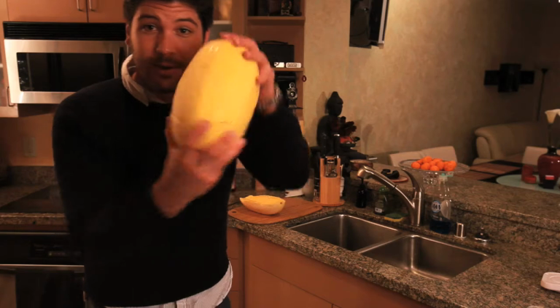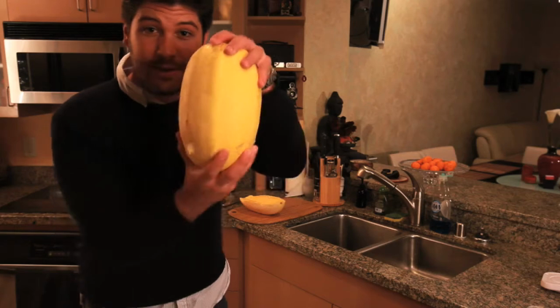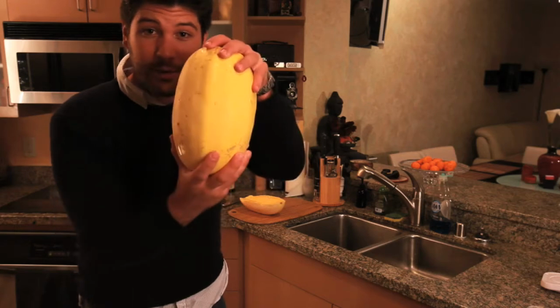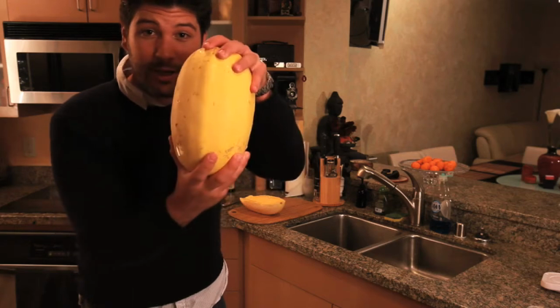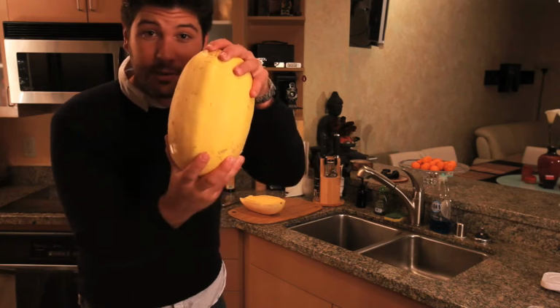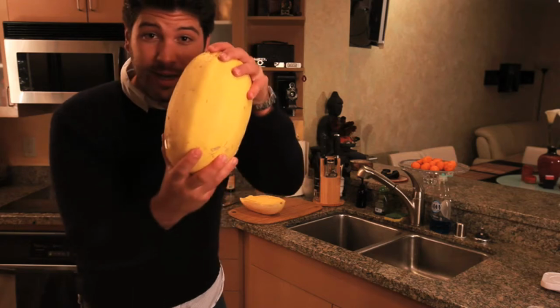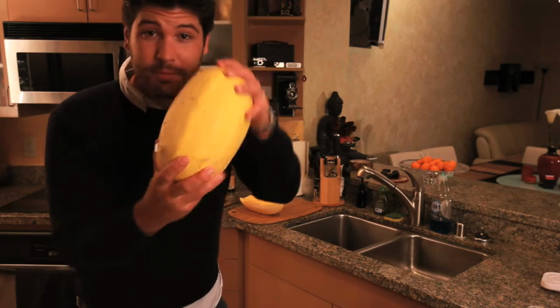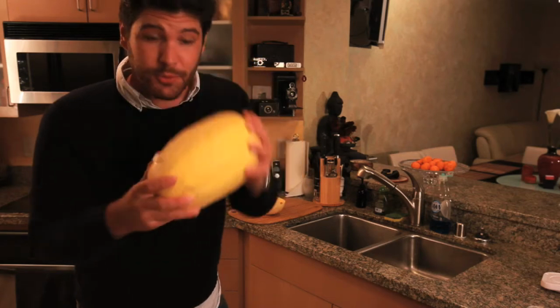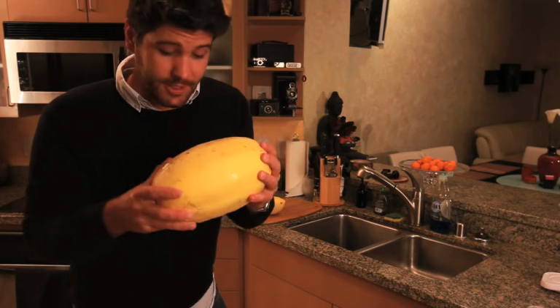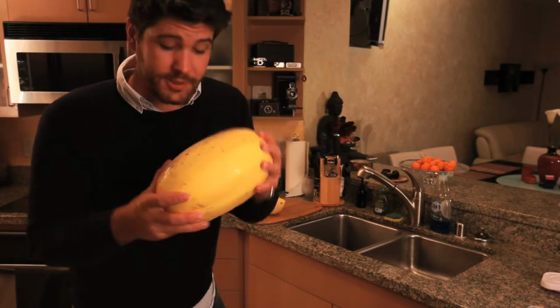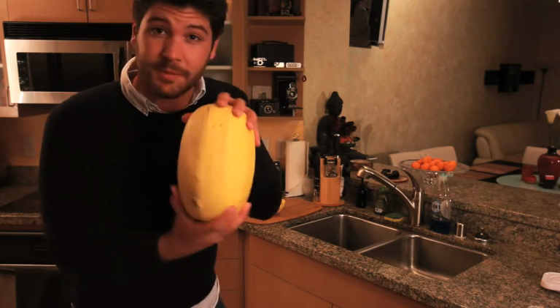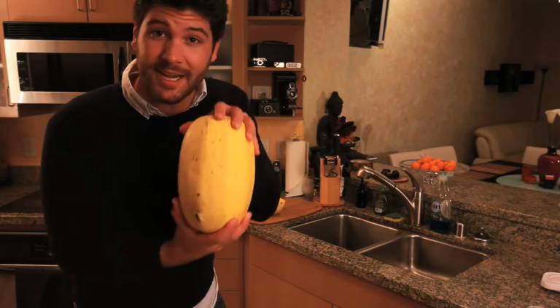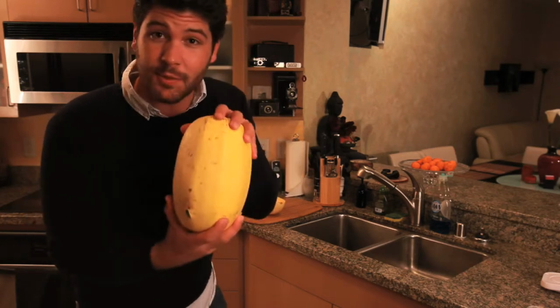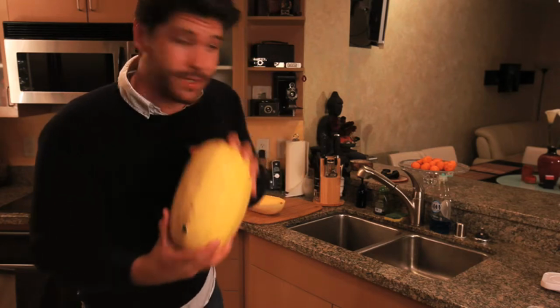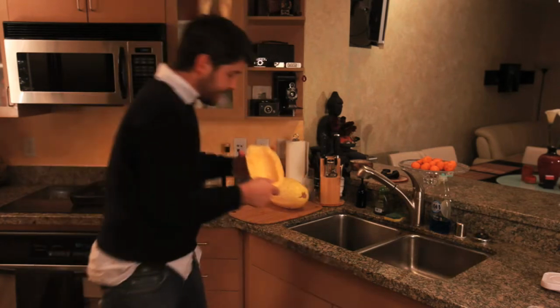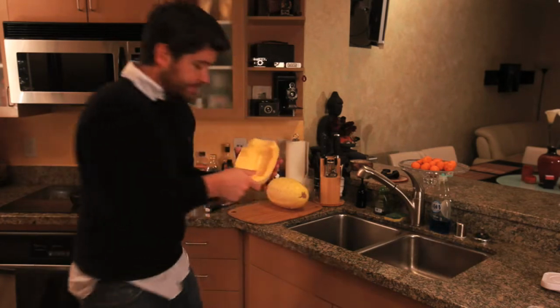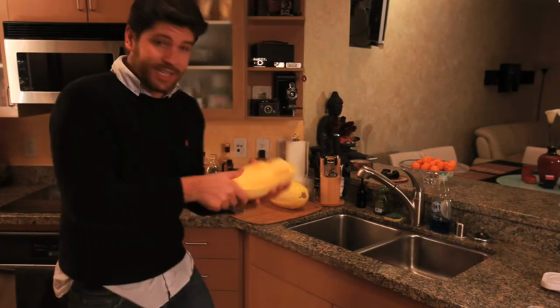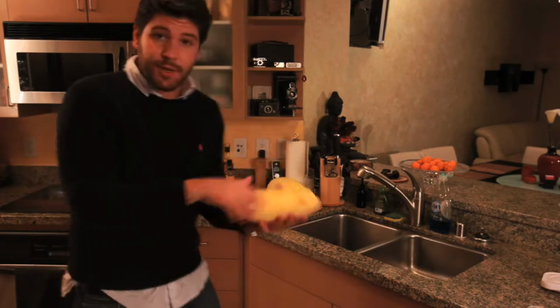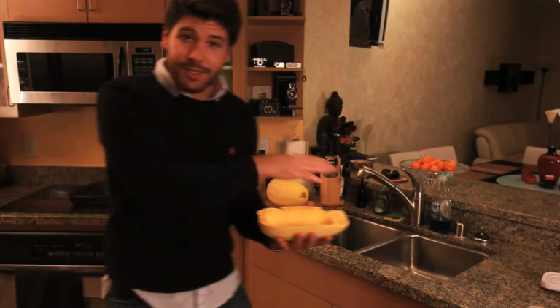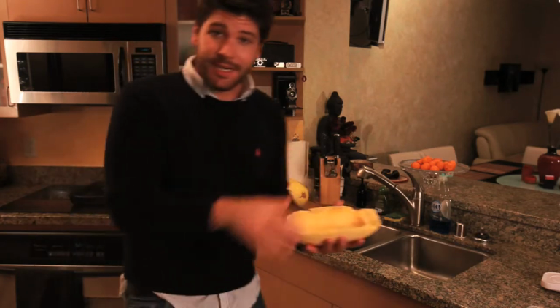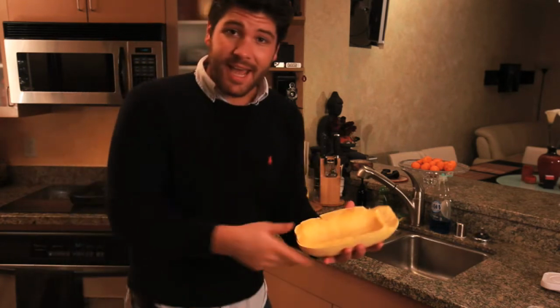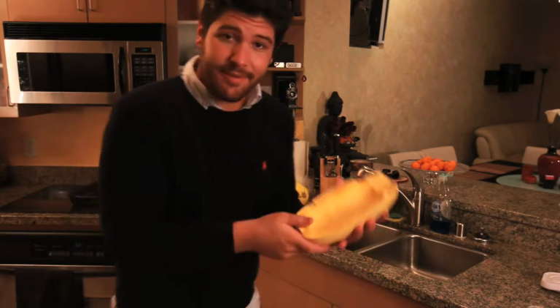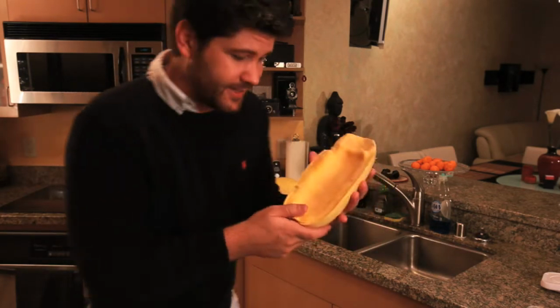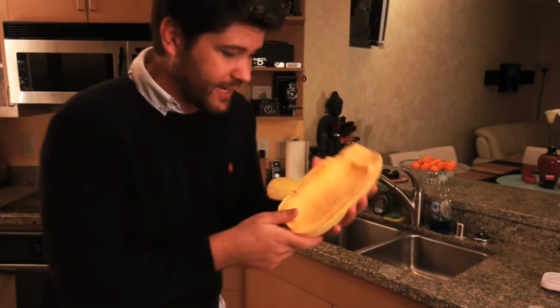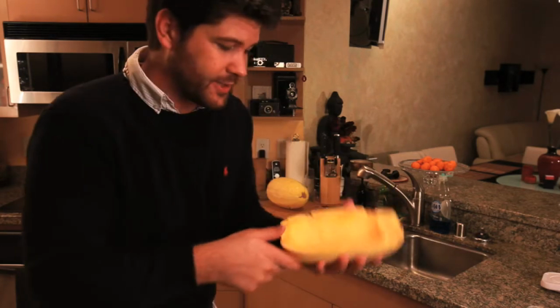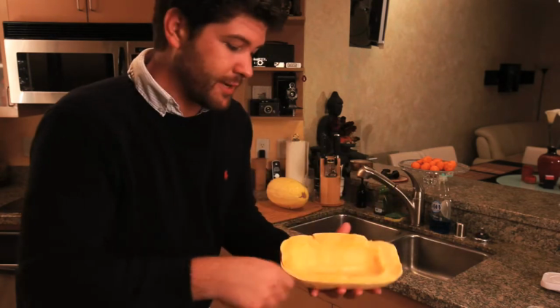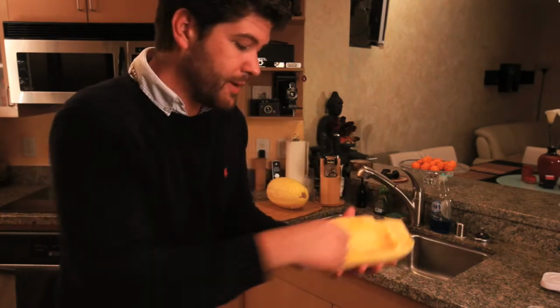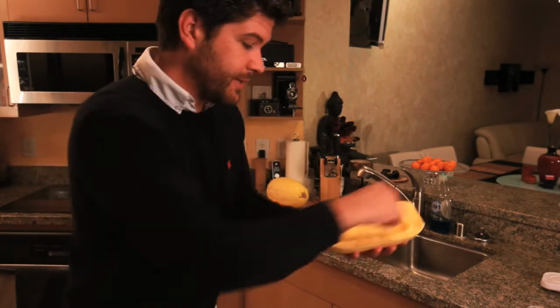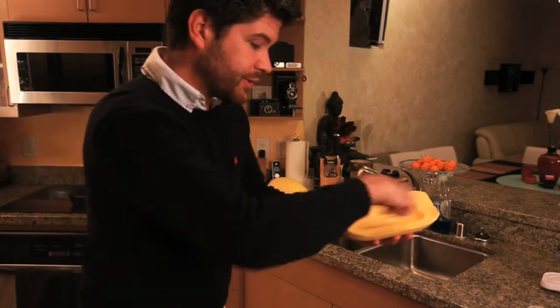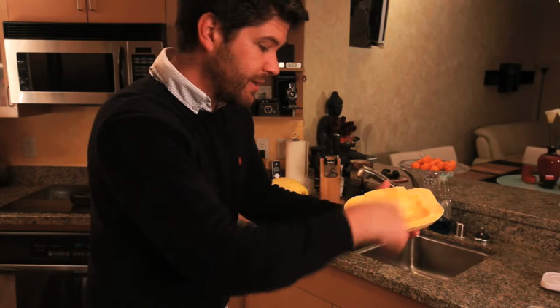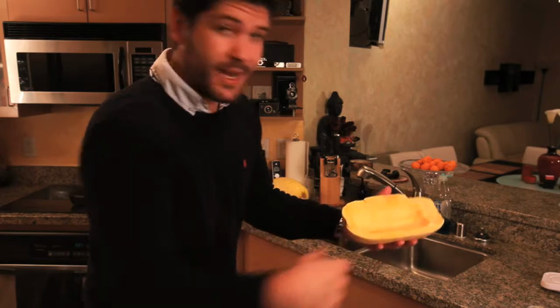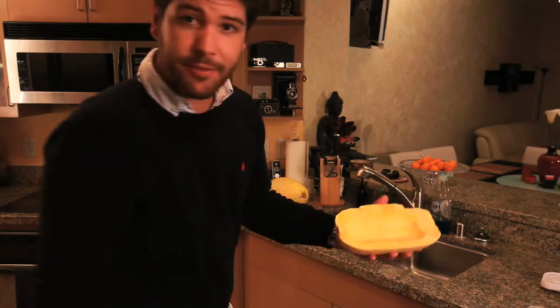Today we're going to cook spaghetti, but we're going to use a spaghetti squash. You take the spaghetti squash and cut it in half. Inside it looks like a pumpkin. You scrape that out.